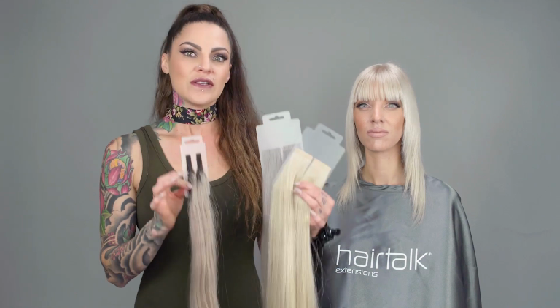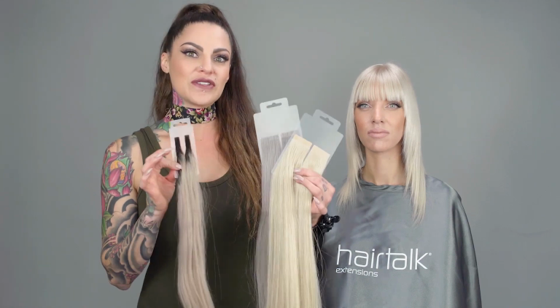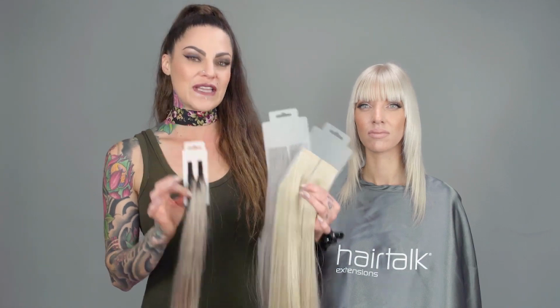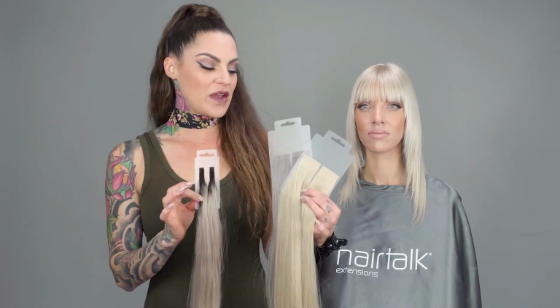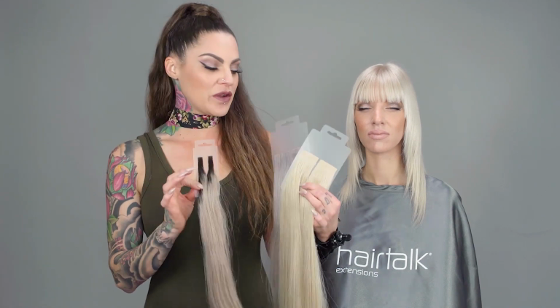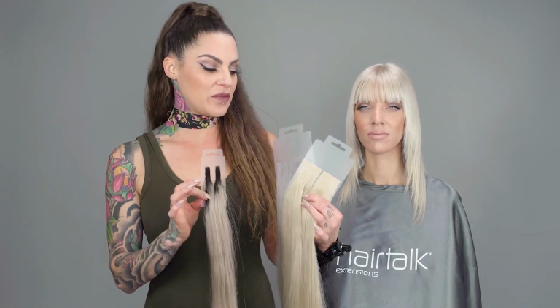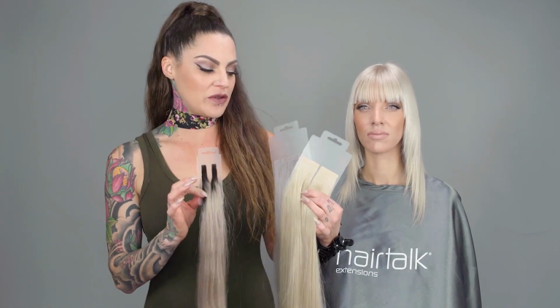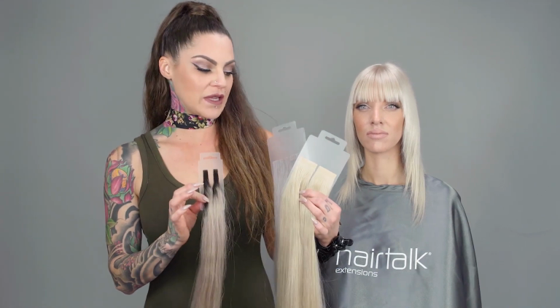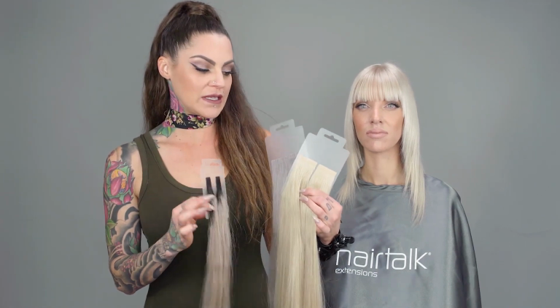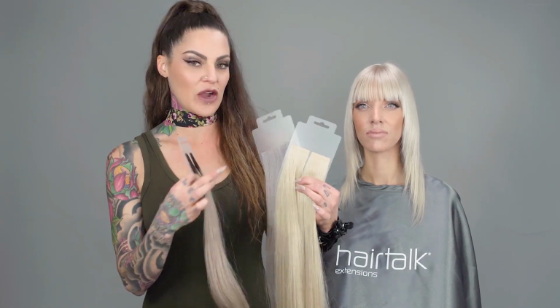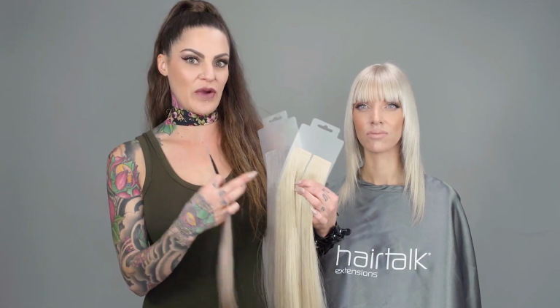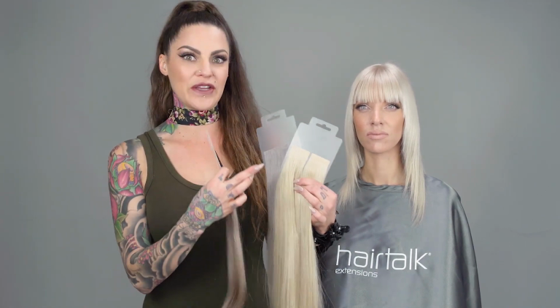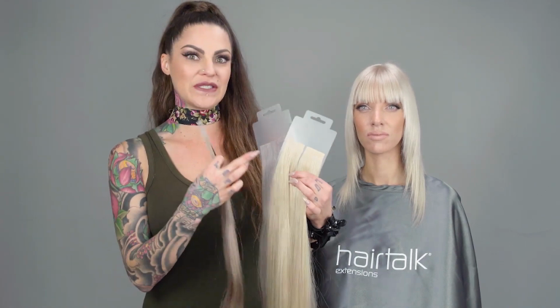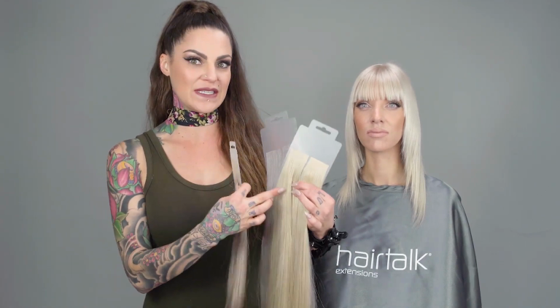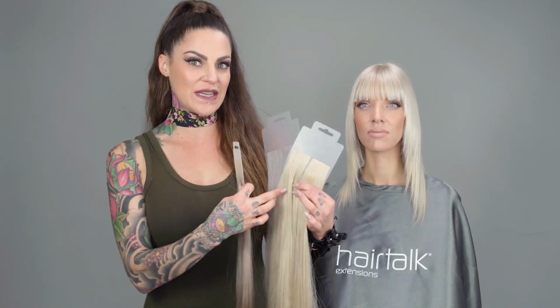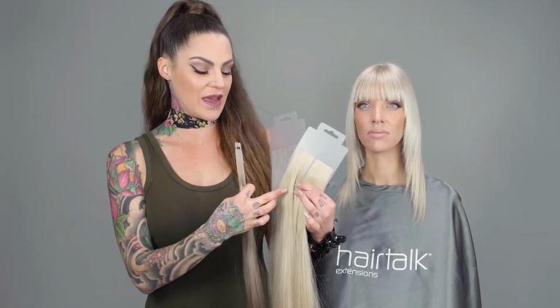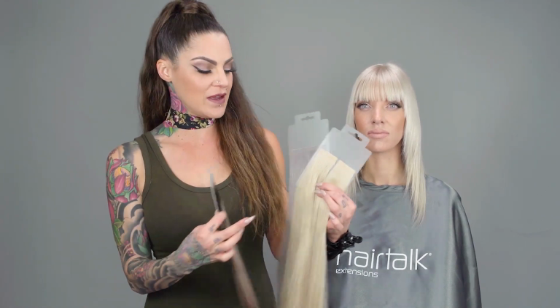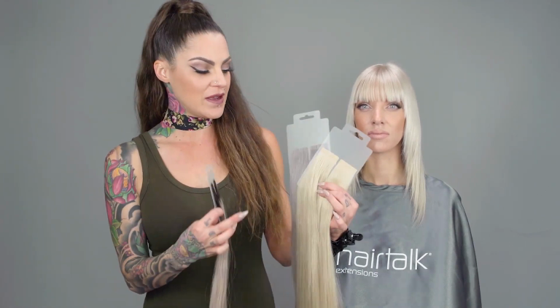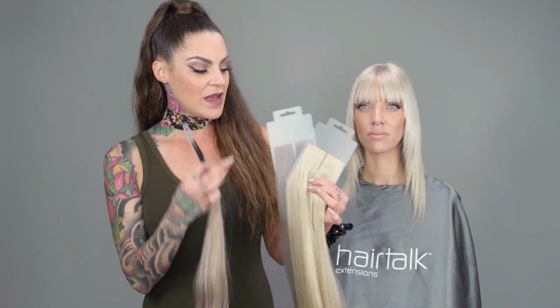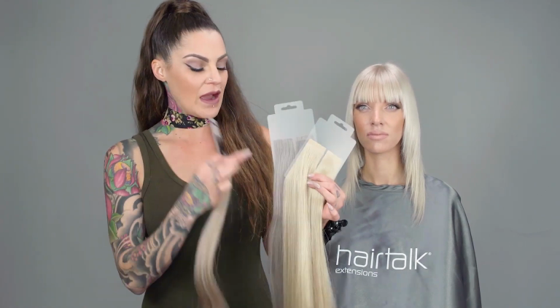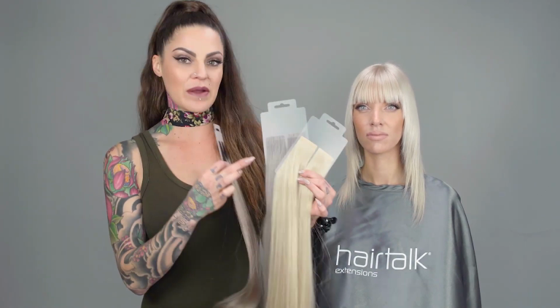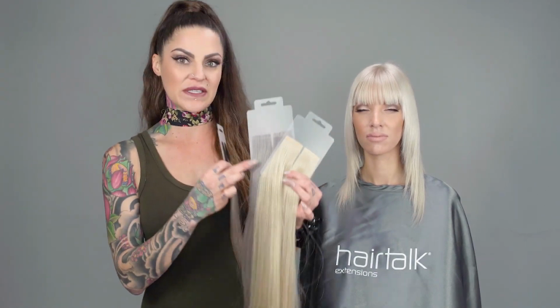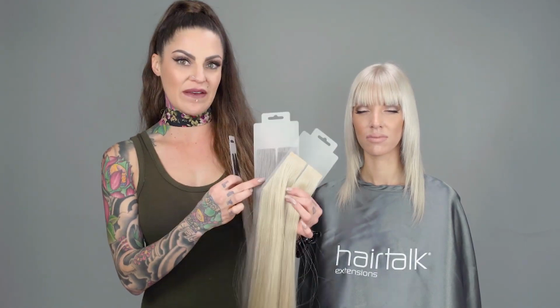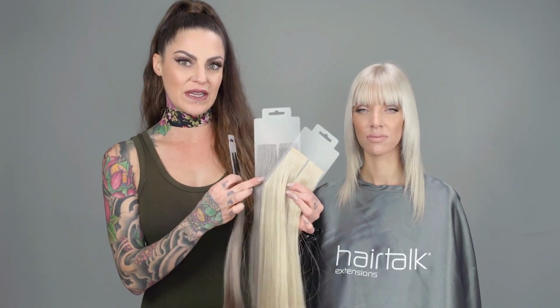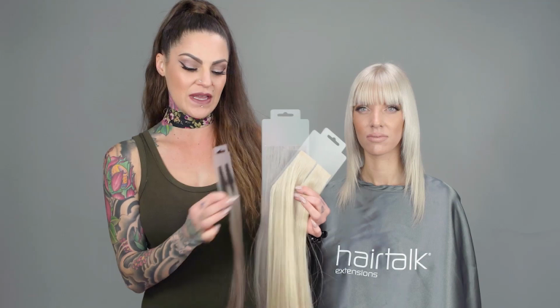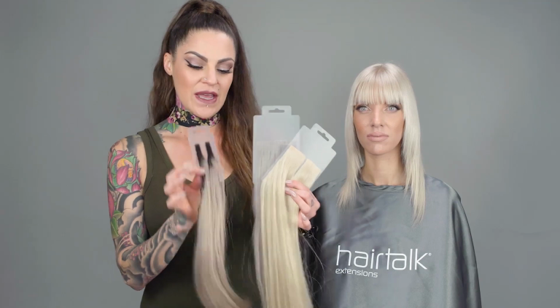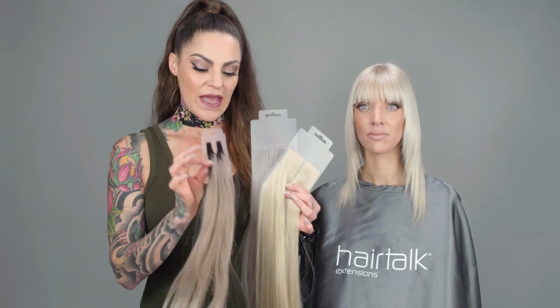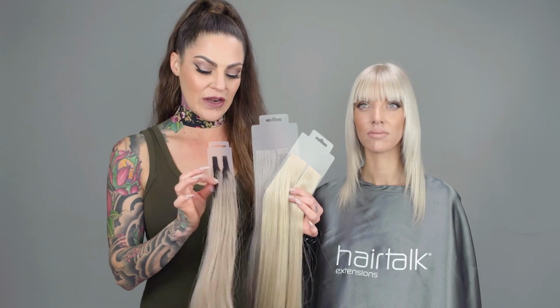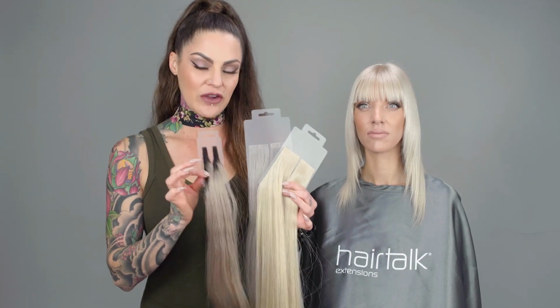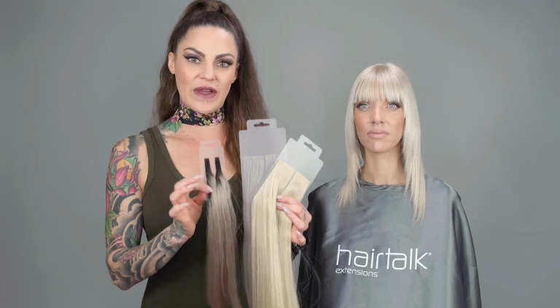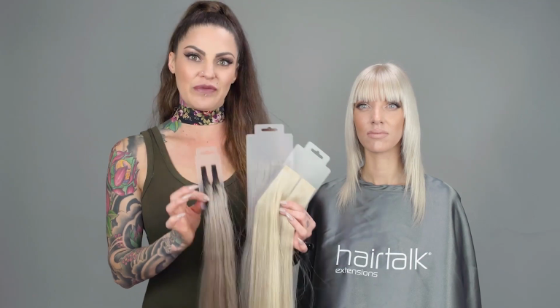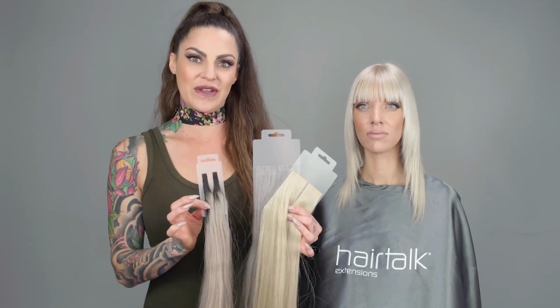Today we're going to be utilizing our brand new 60A, our number 70, and our gray rooted.